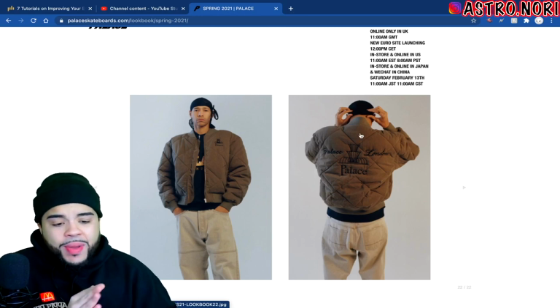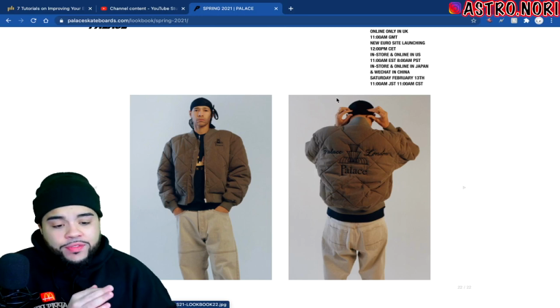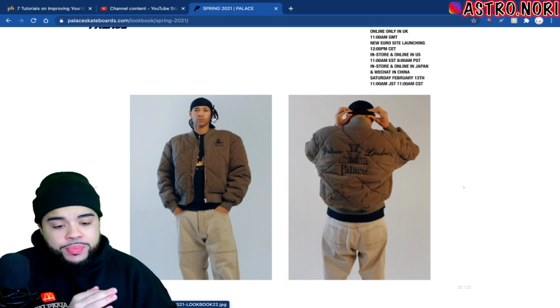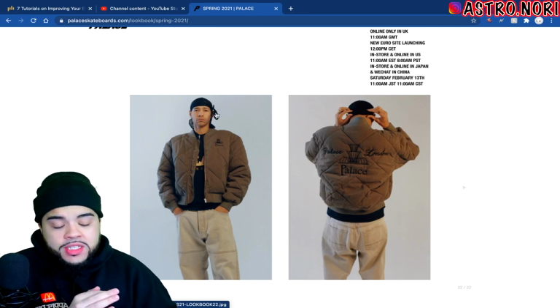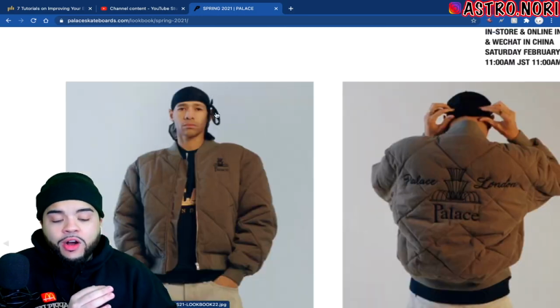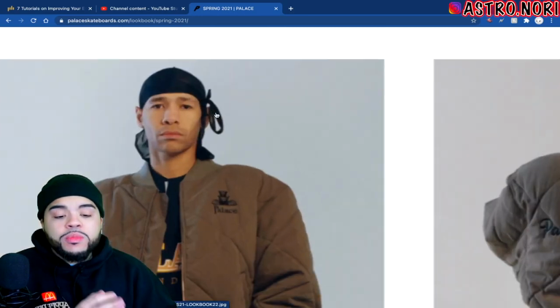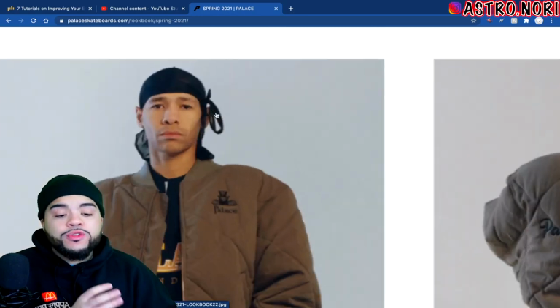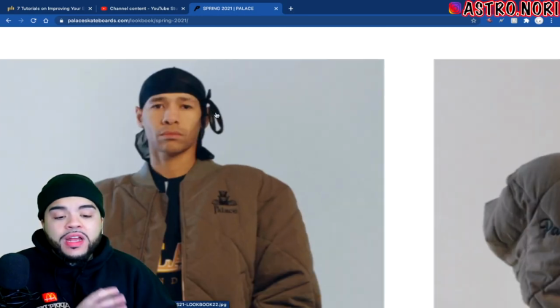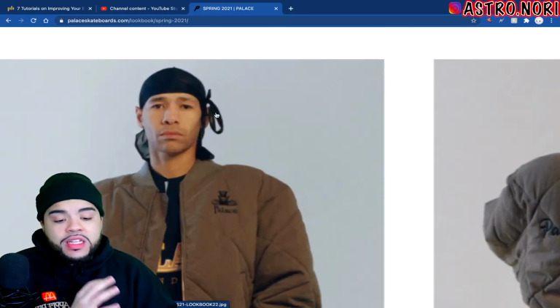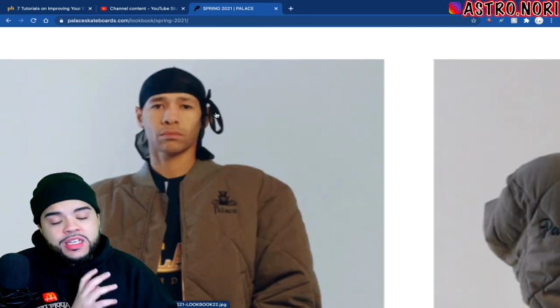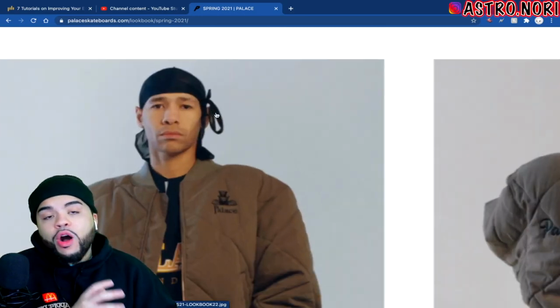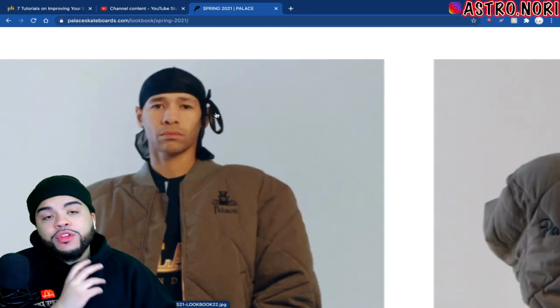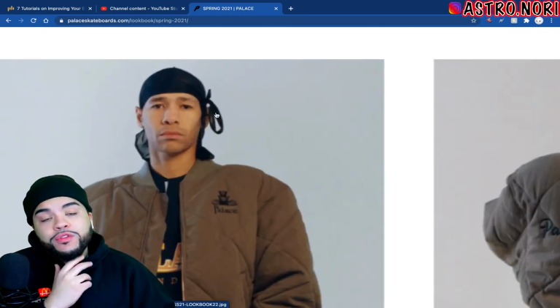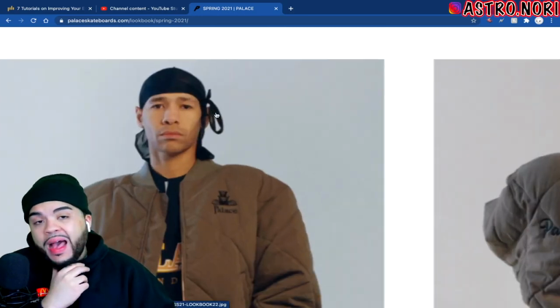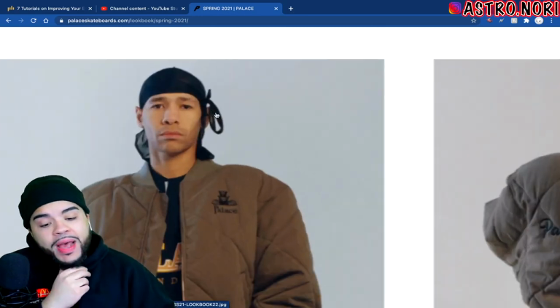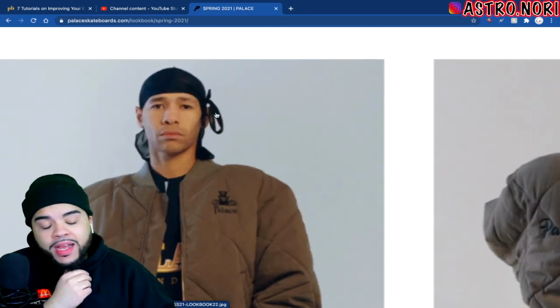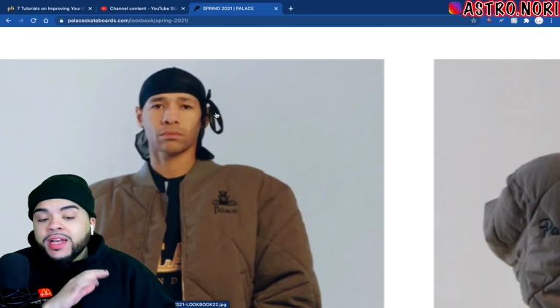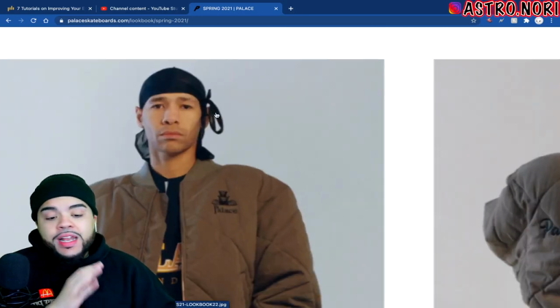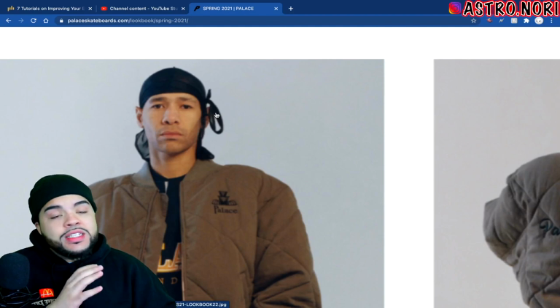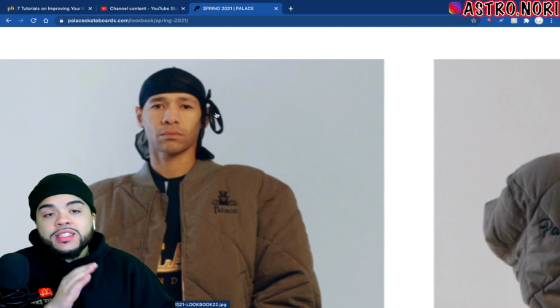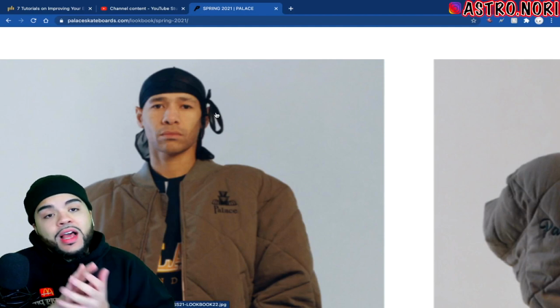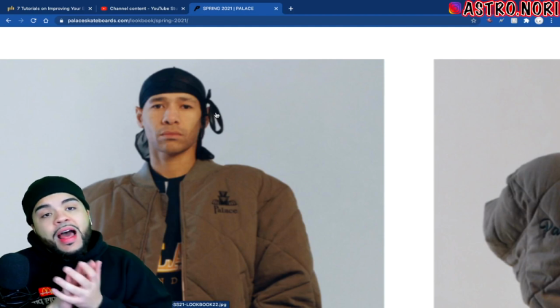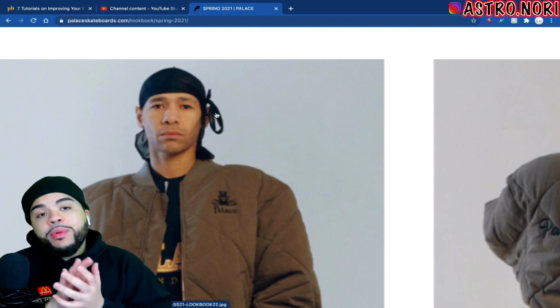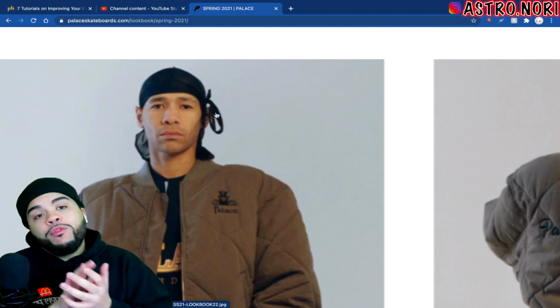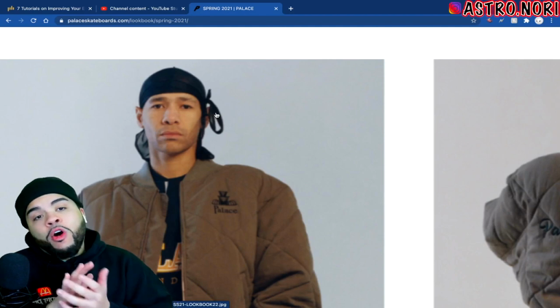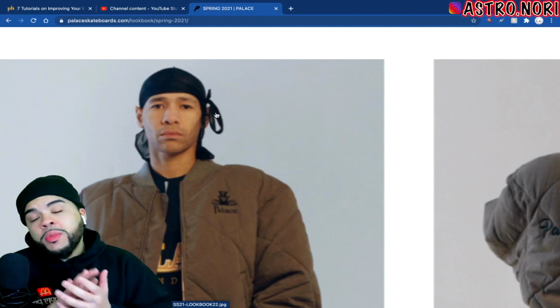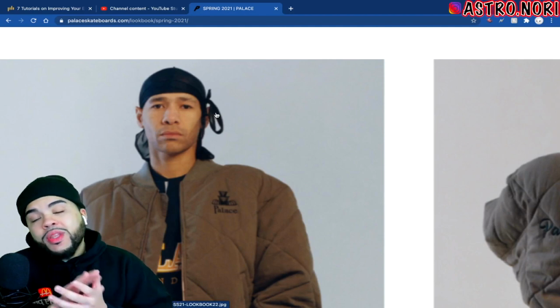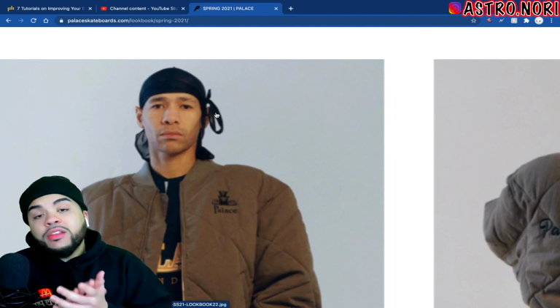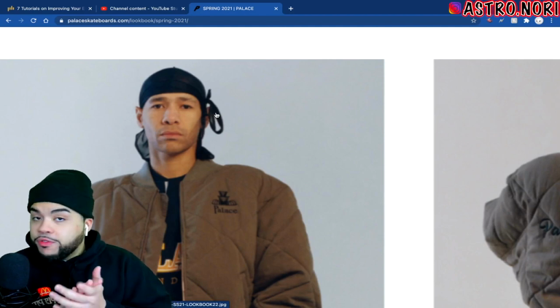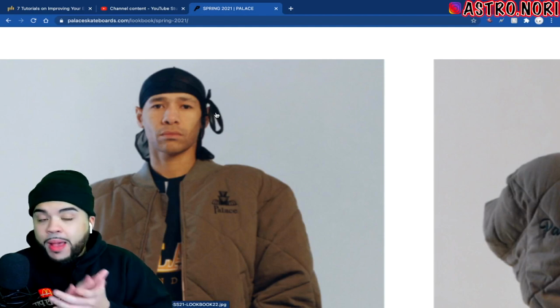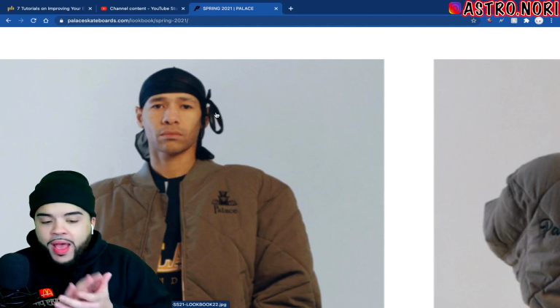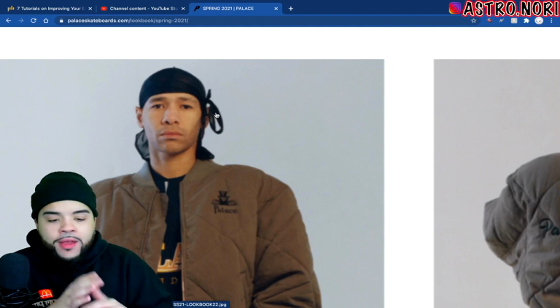This bomber jacket isn't that bad — I just don't feel like bomber jackets are that in anymore. Not a bad piece though. Homie finally took off the flap hat — let's clap it up for homie without the flap hat.